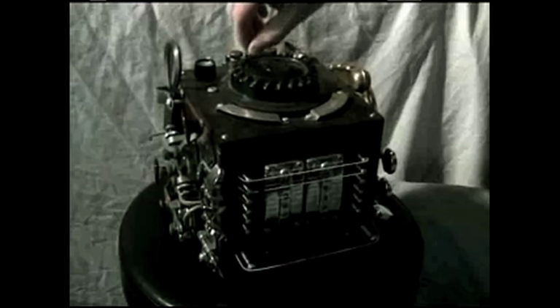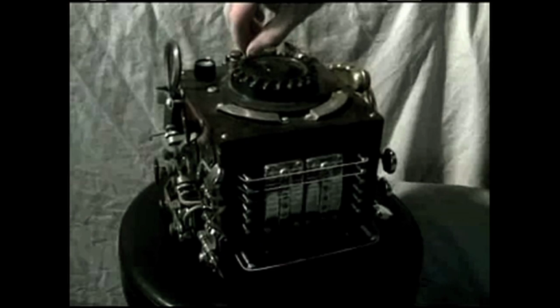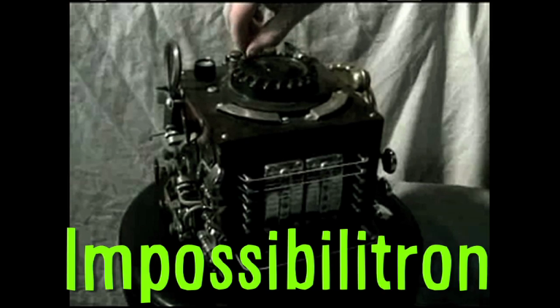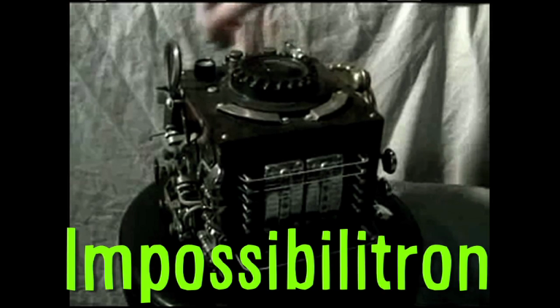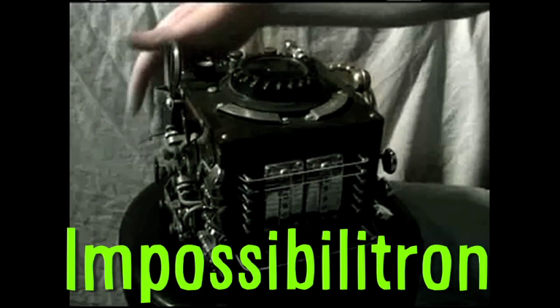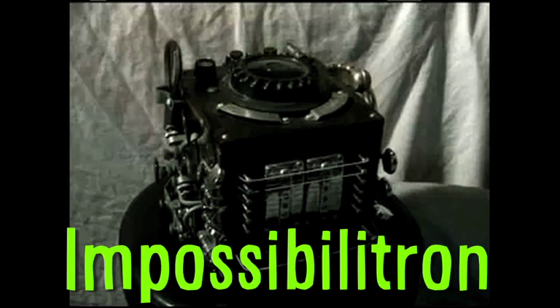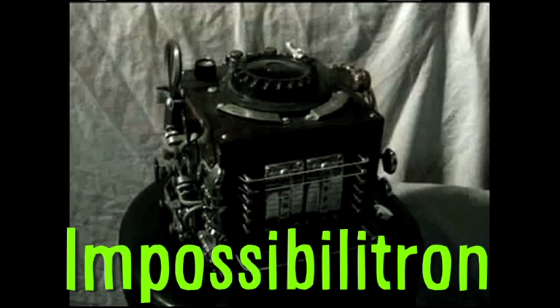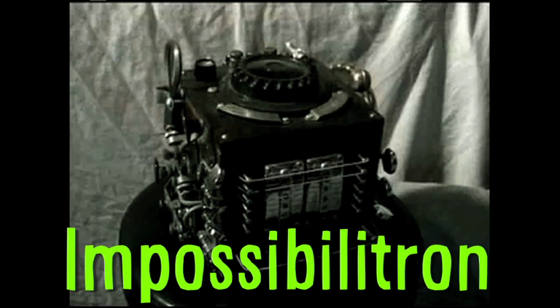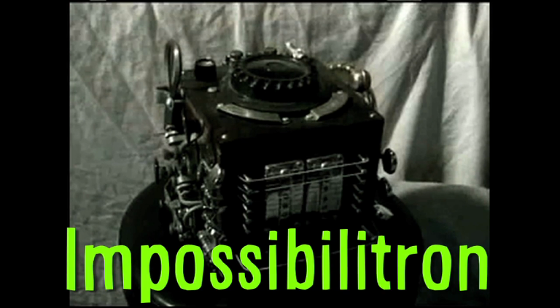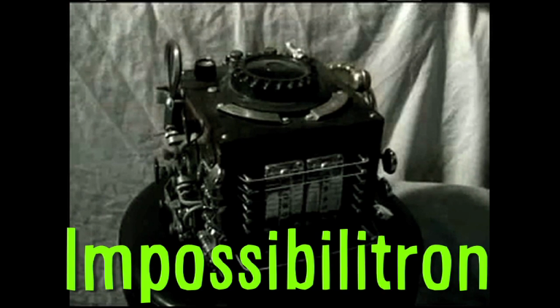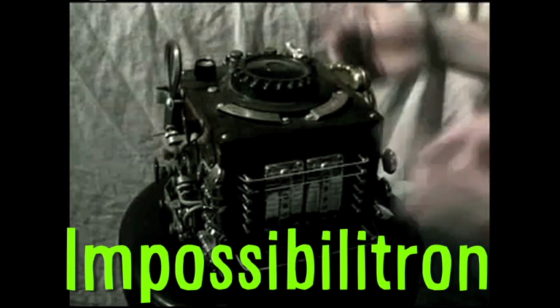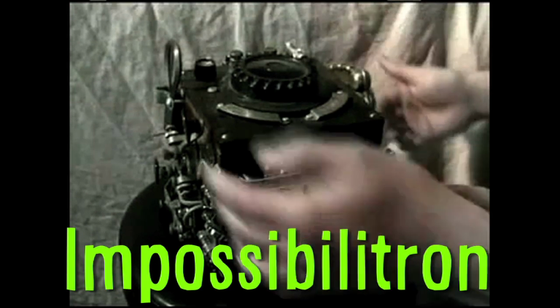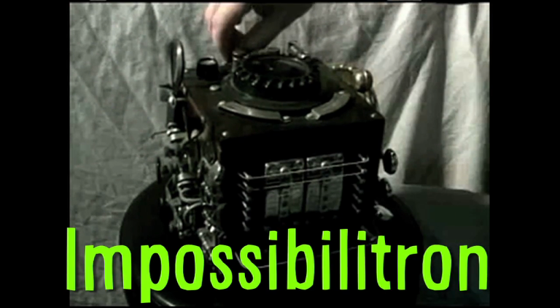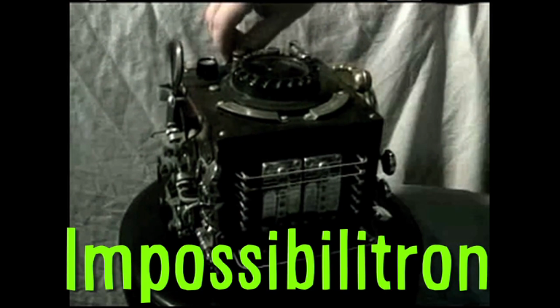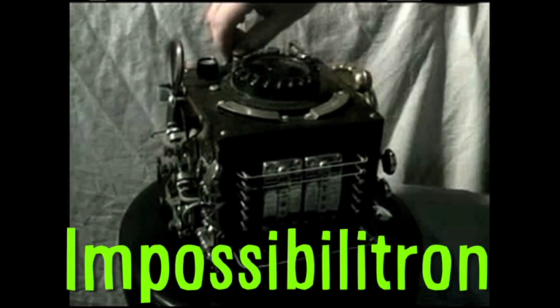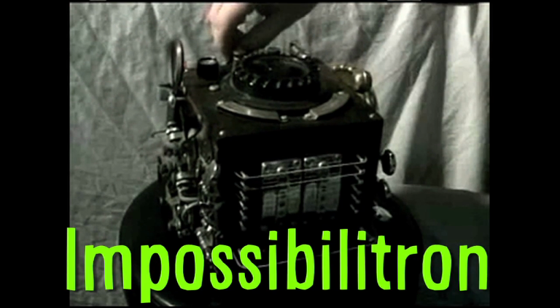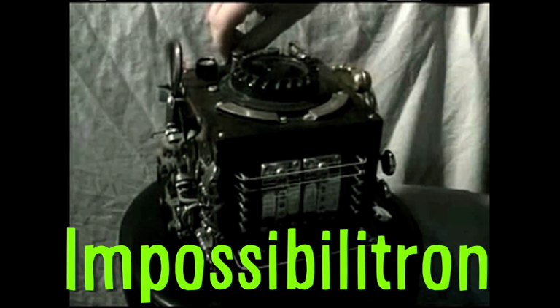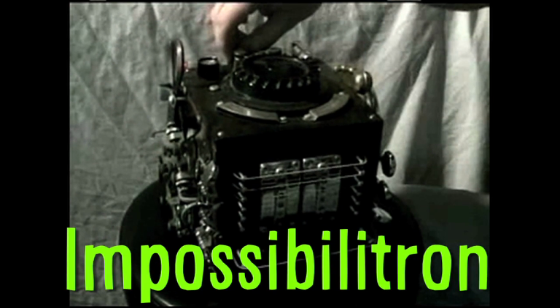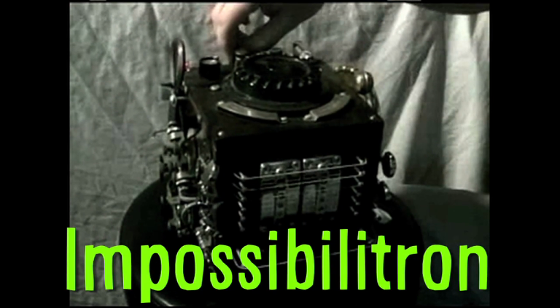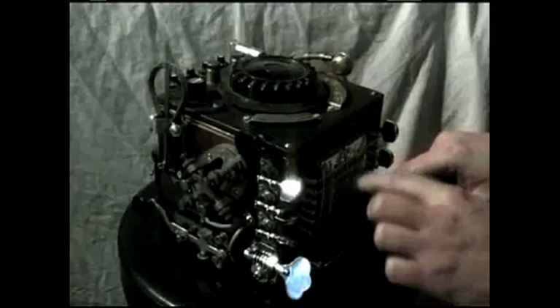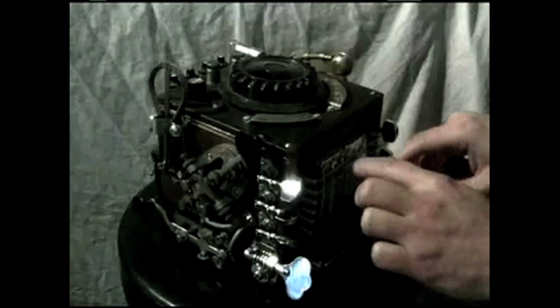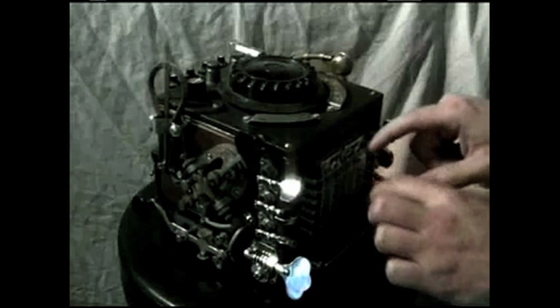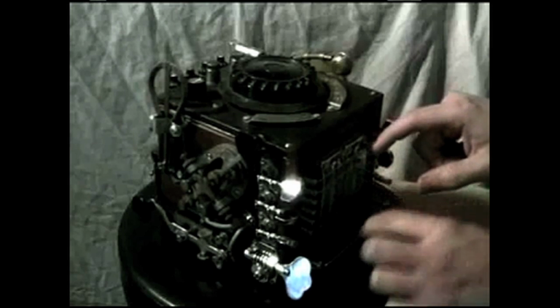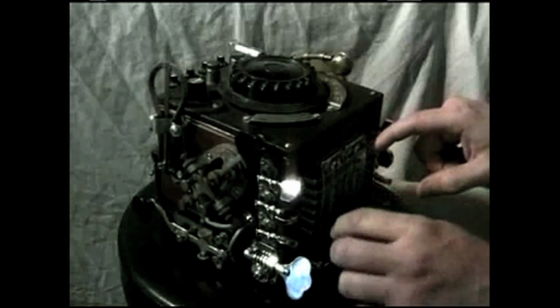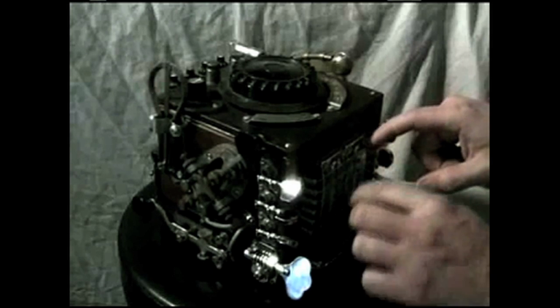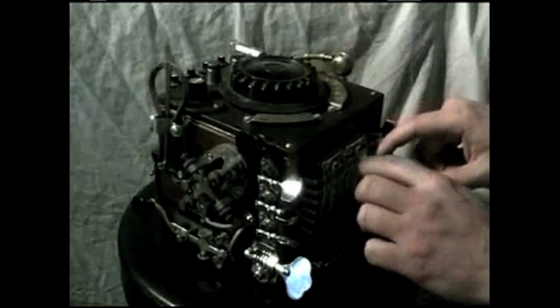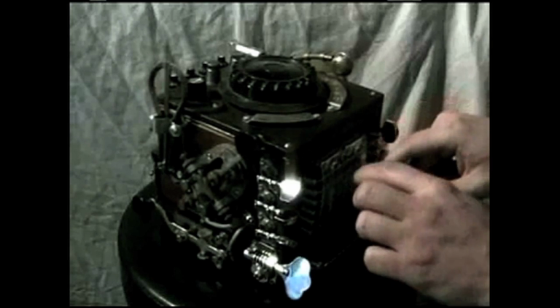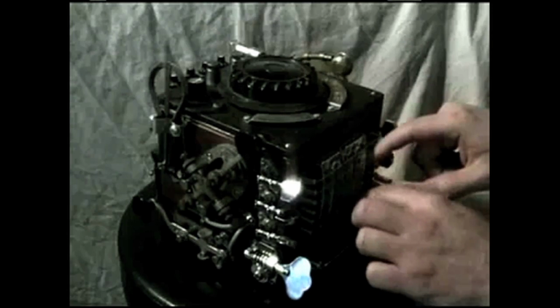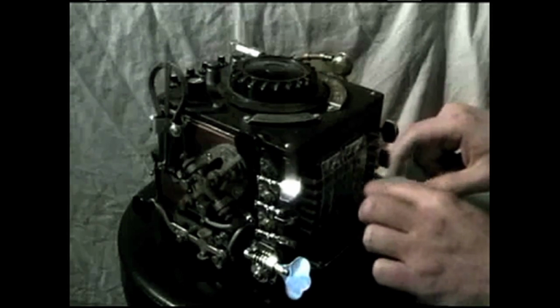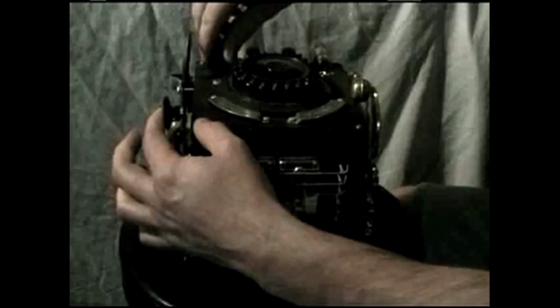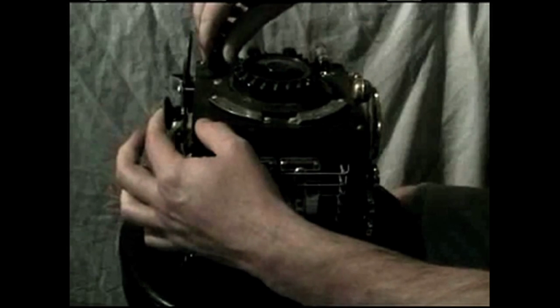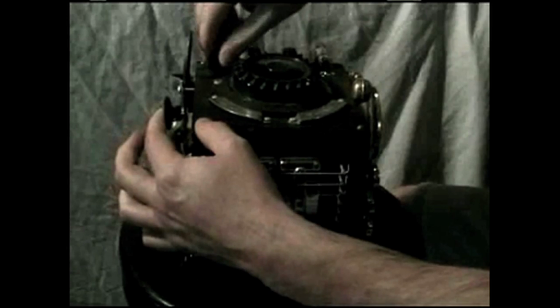The Impossibilitron was created using a box, guitar strings, a jaw harp, two morse code tappers, and a ship whistle.